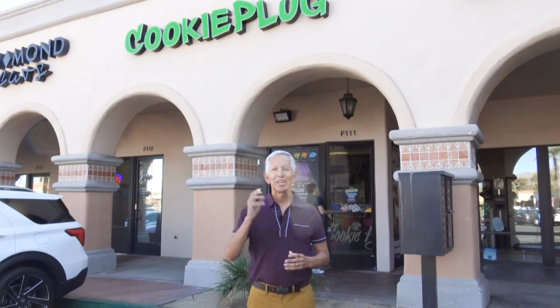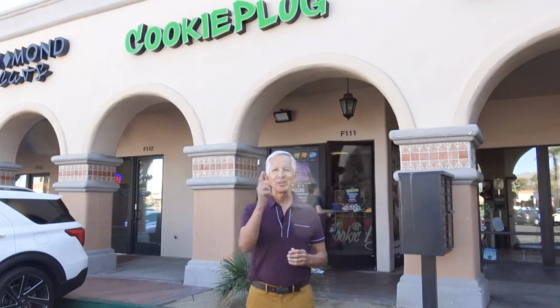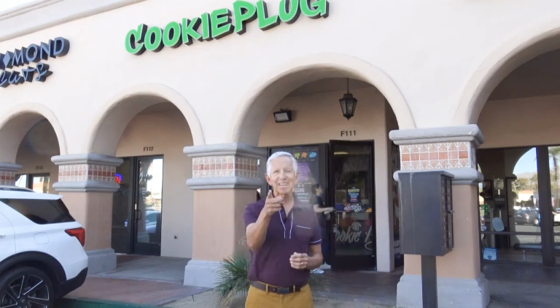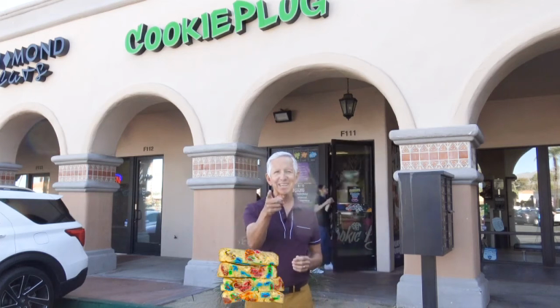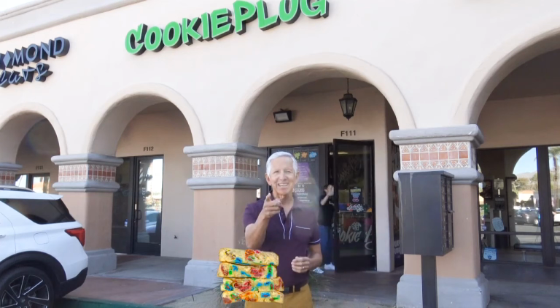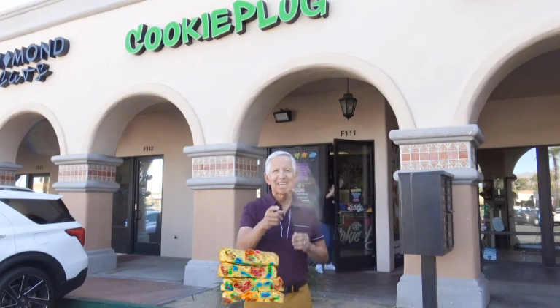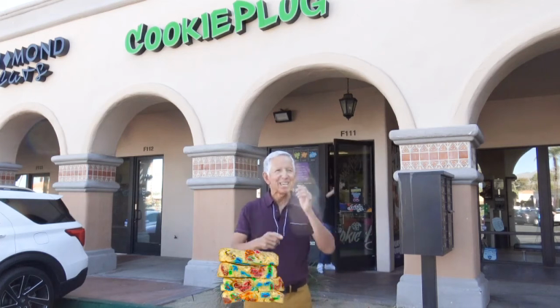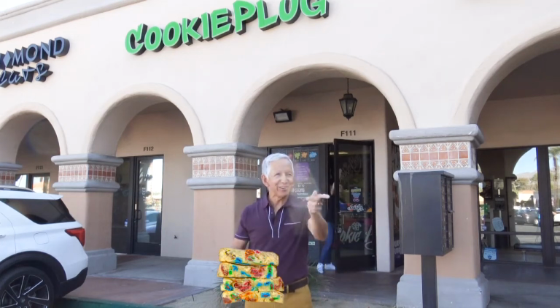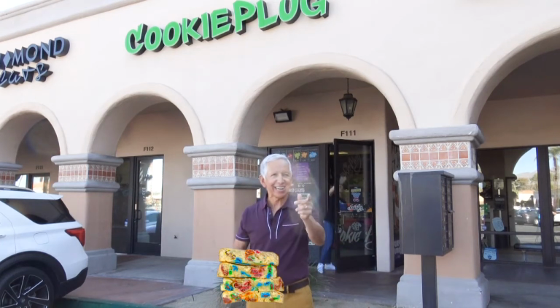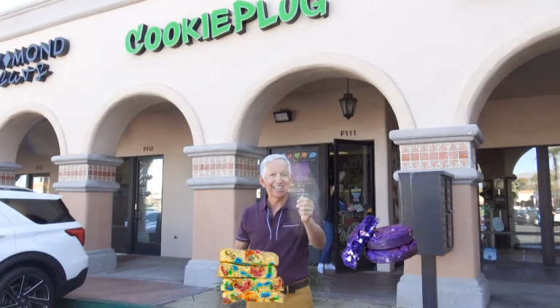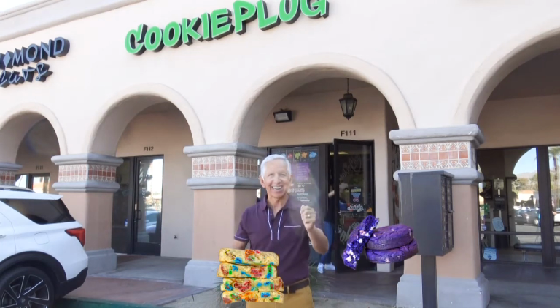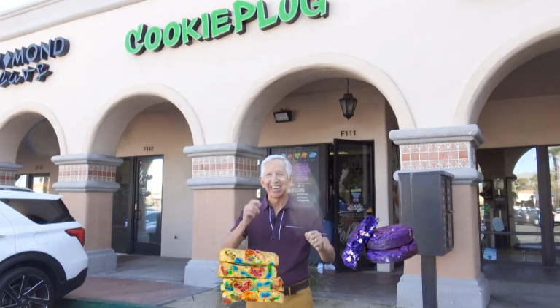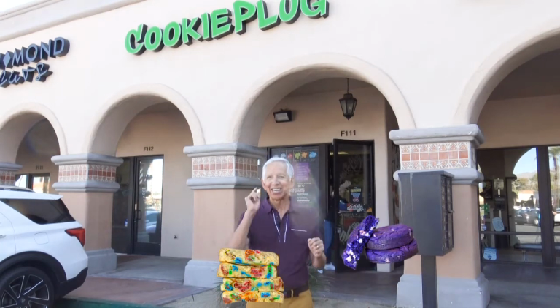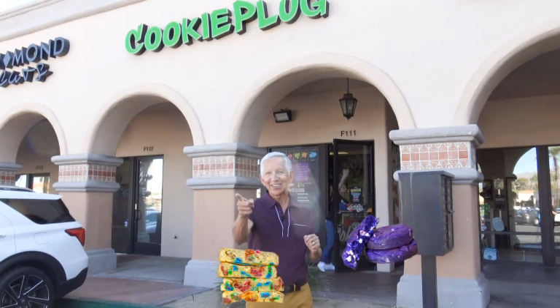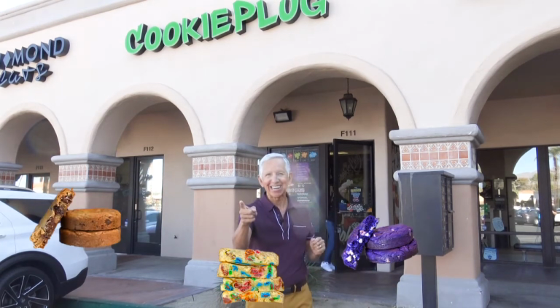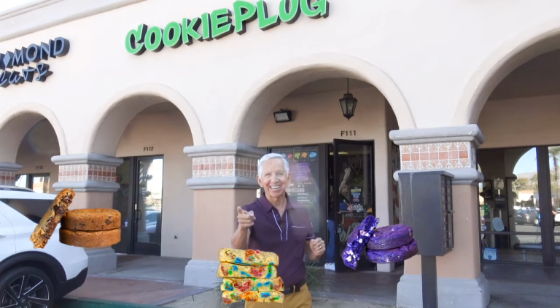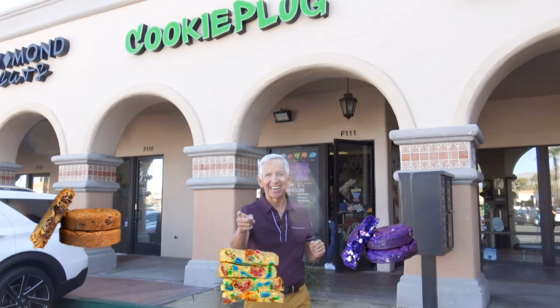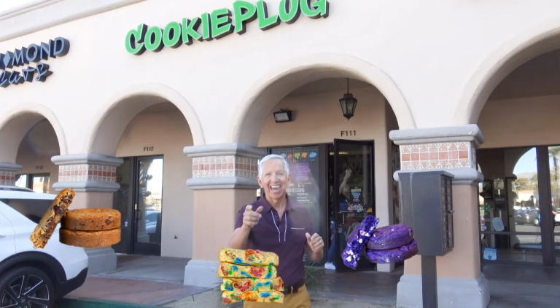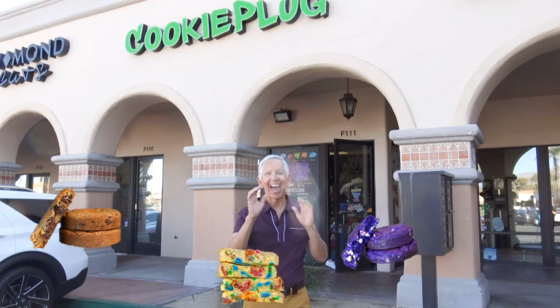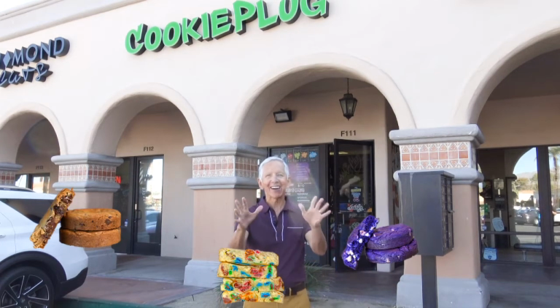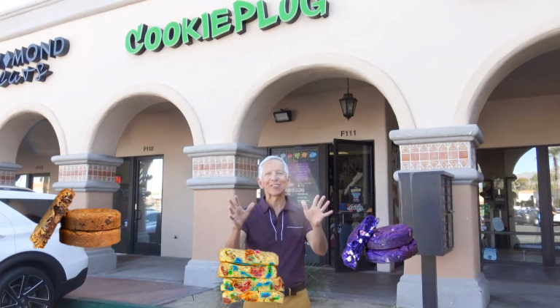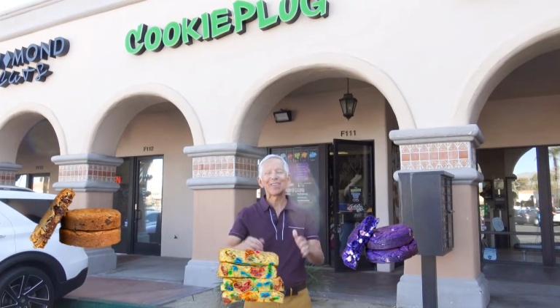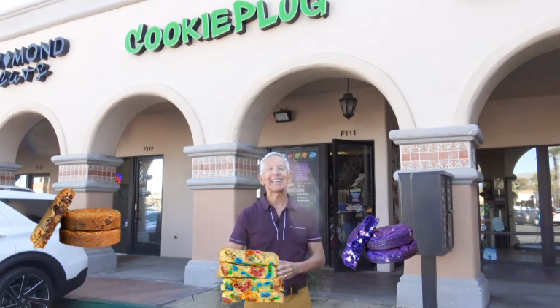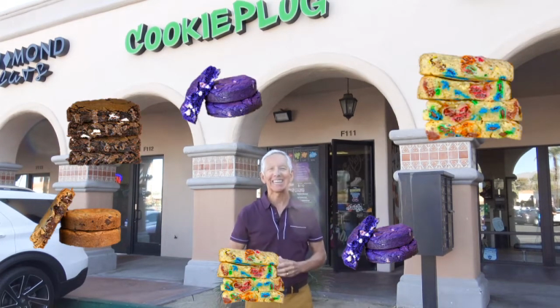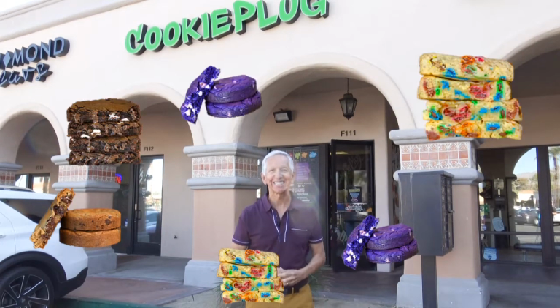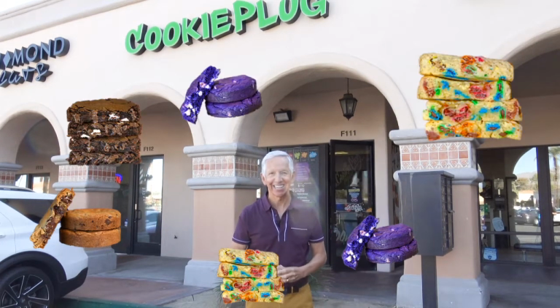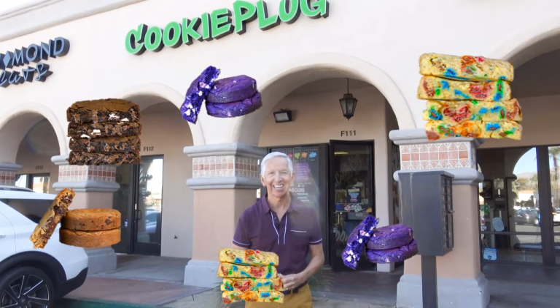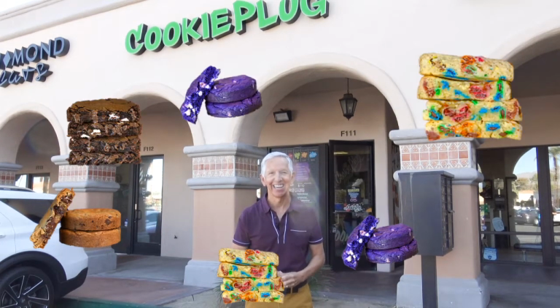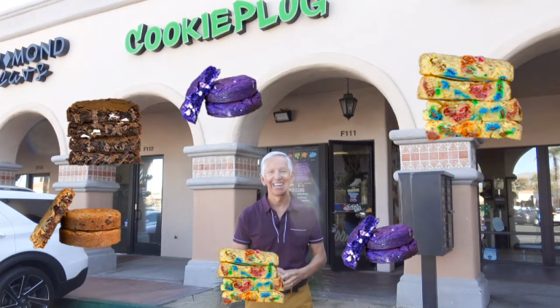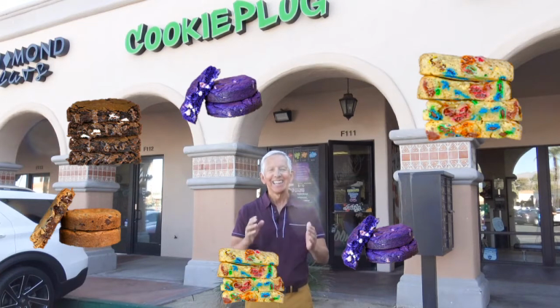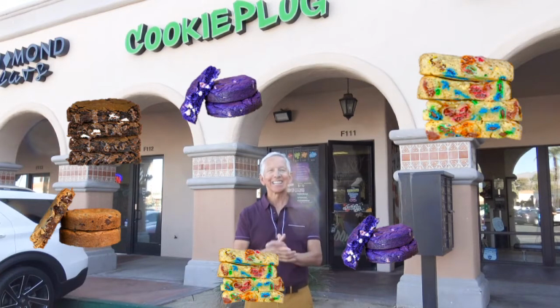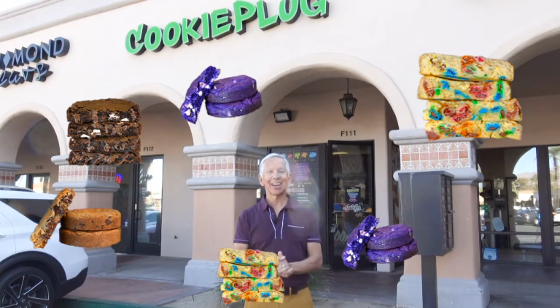You get a cookie. Everybody gets a cookie. That's right.